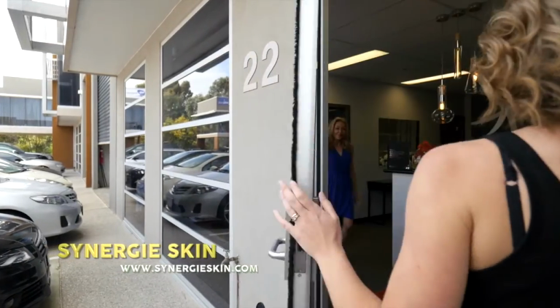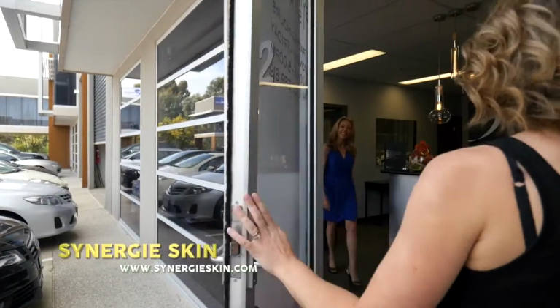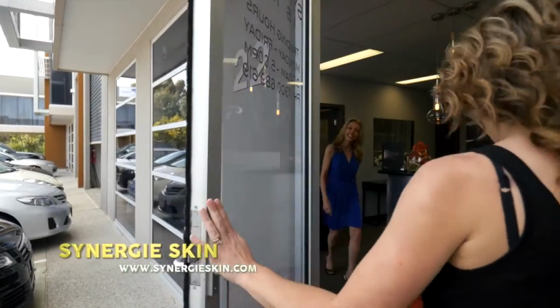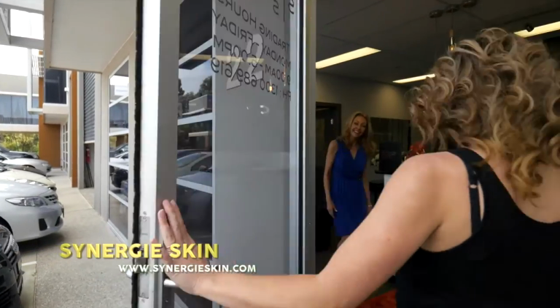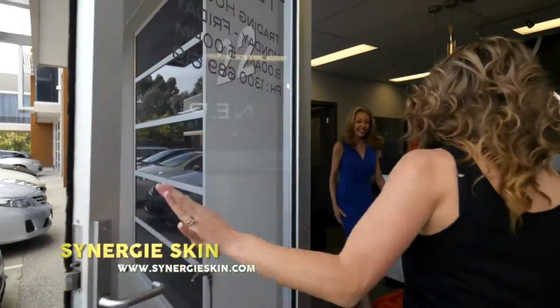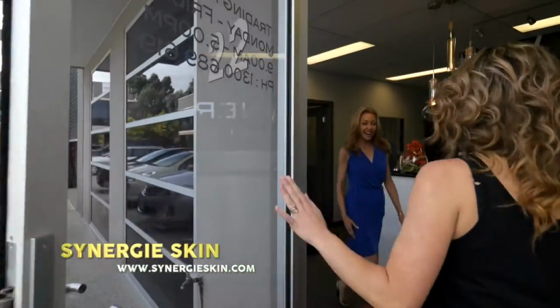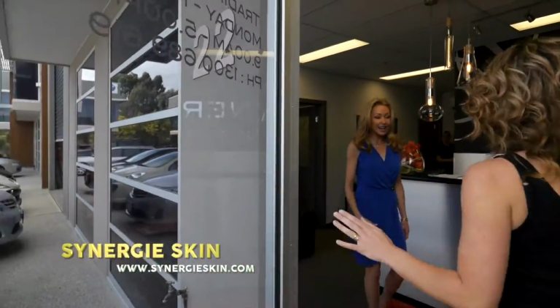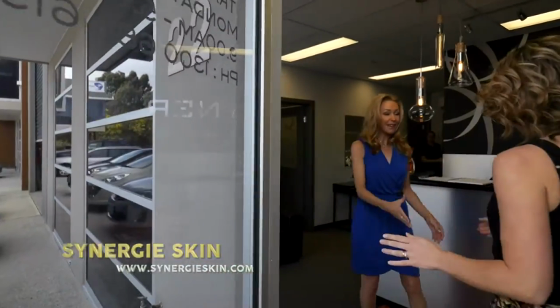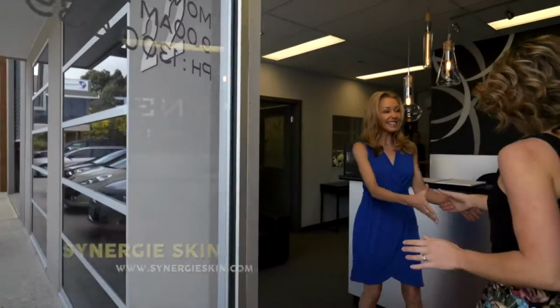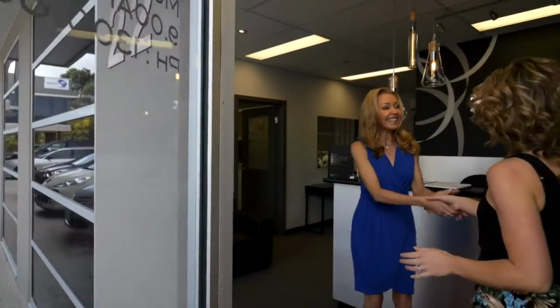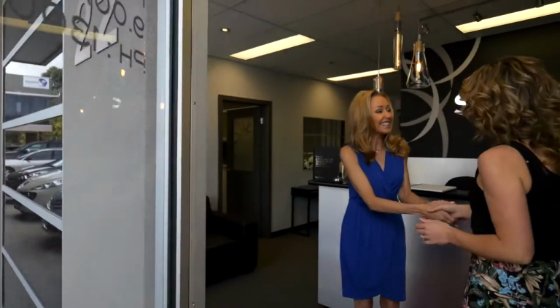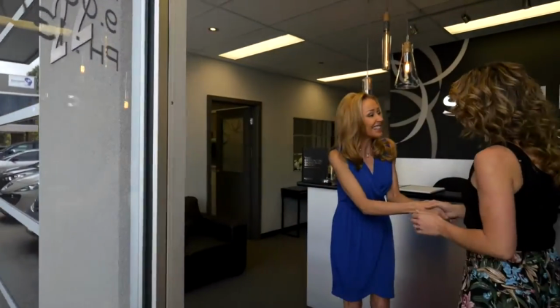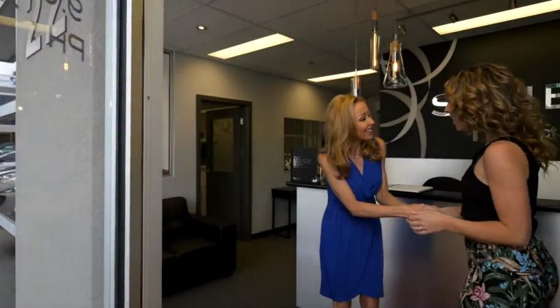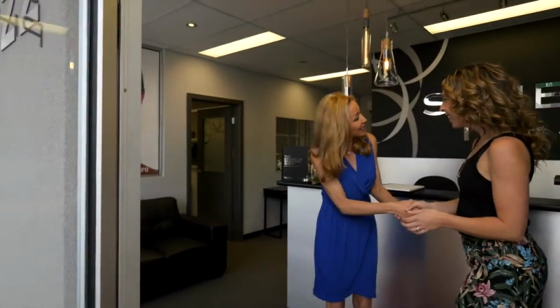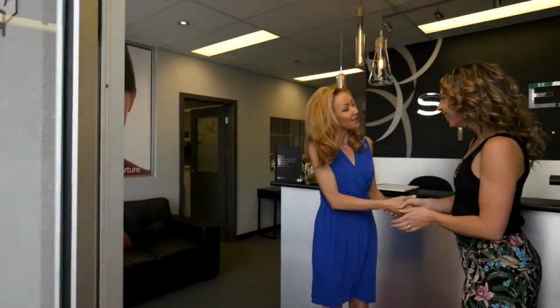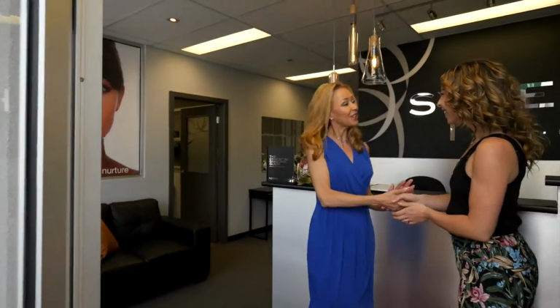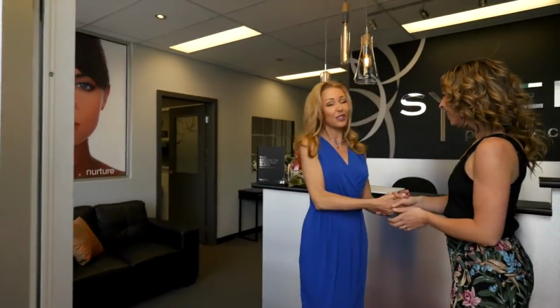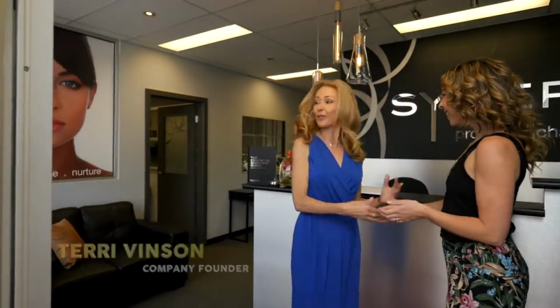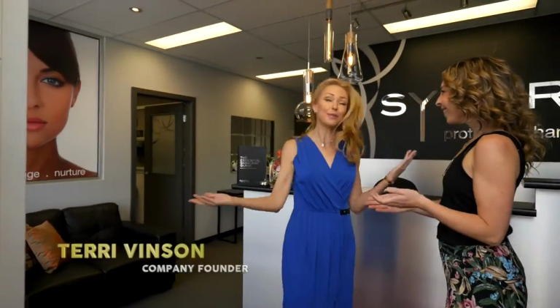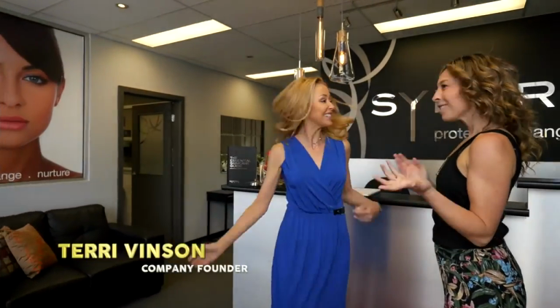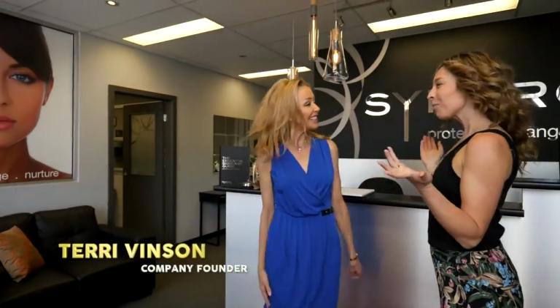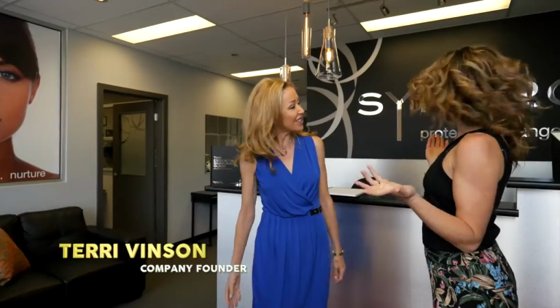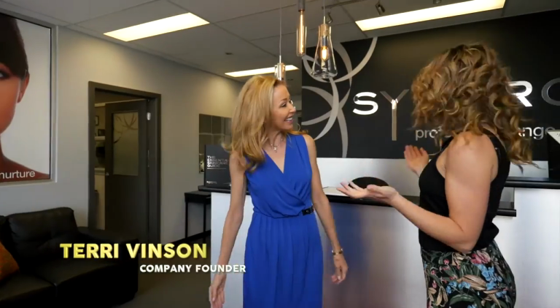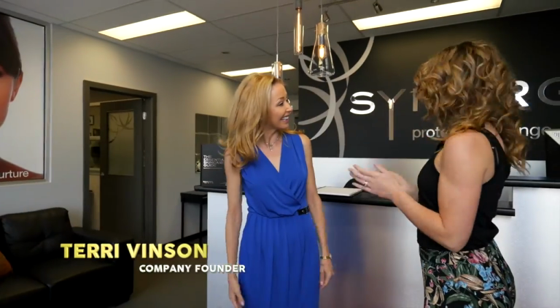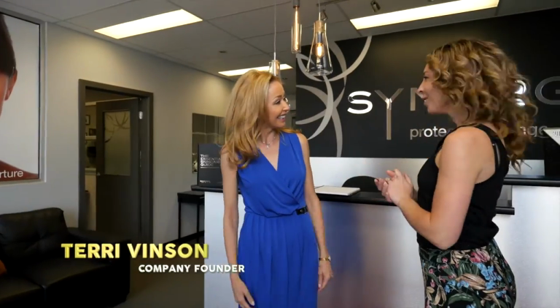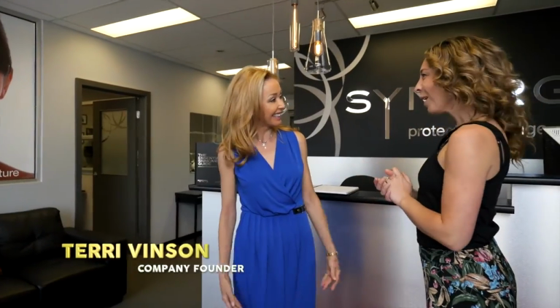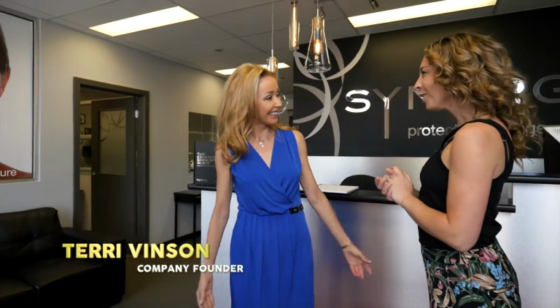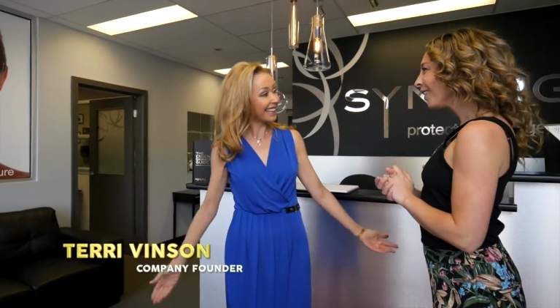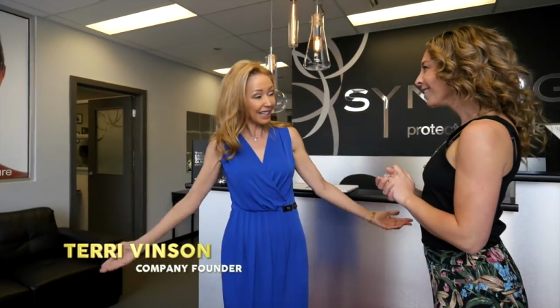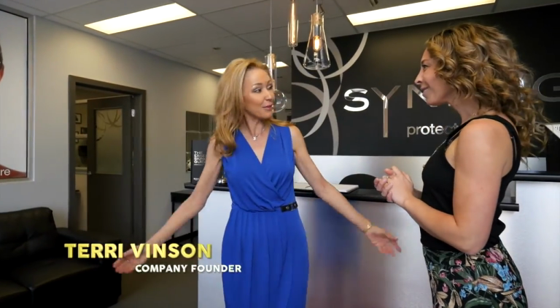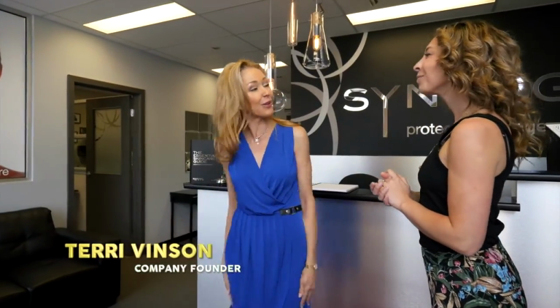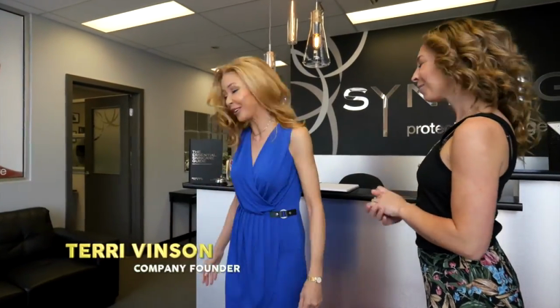Hi Terry. Hi Bessie, nice to meet you. Nice to meet you too. Welcome to Synergy. Thank you. Shall we have a look around? Yeah, come on through.